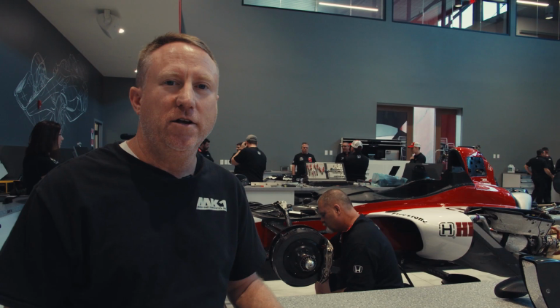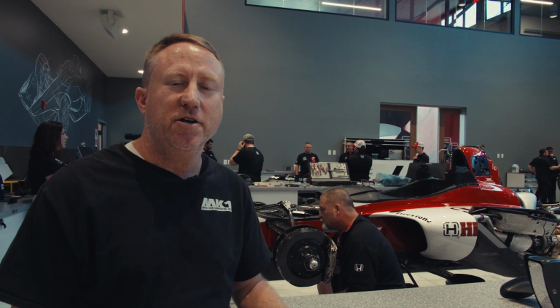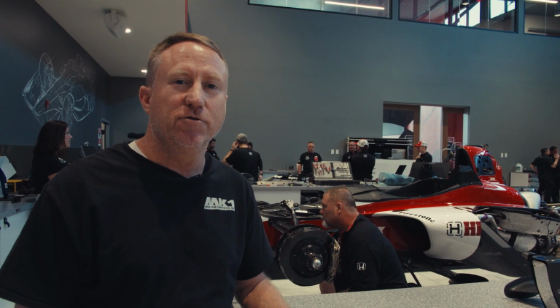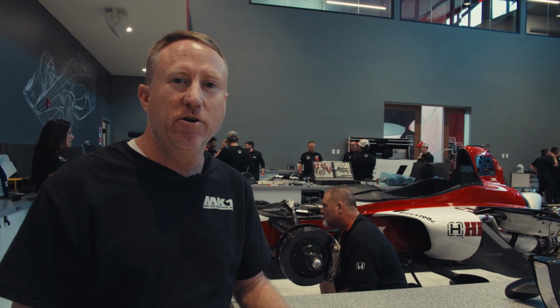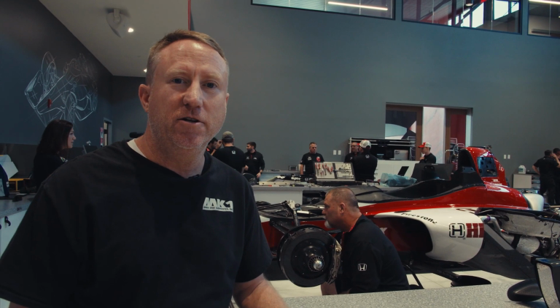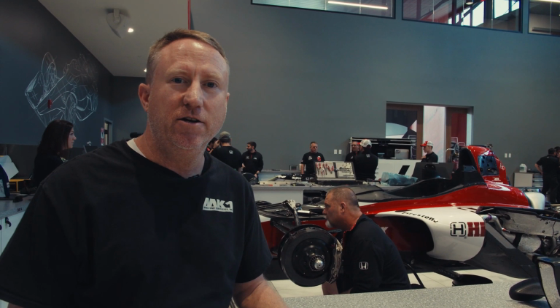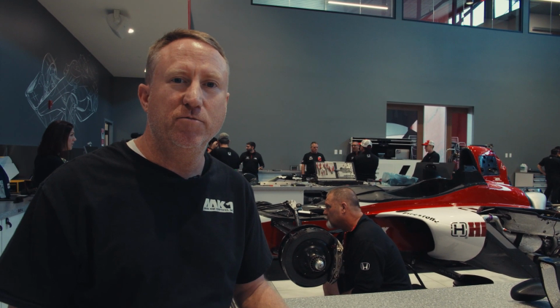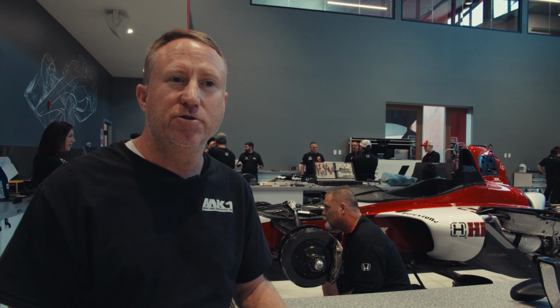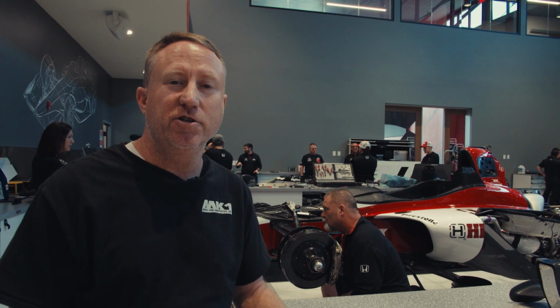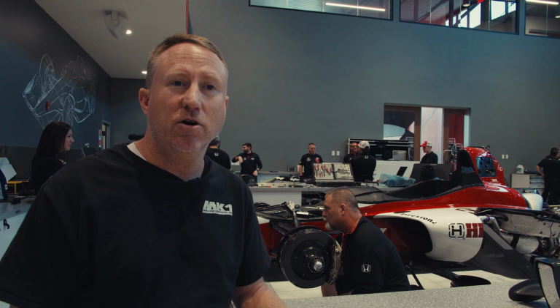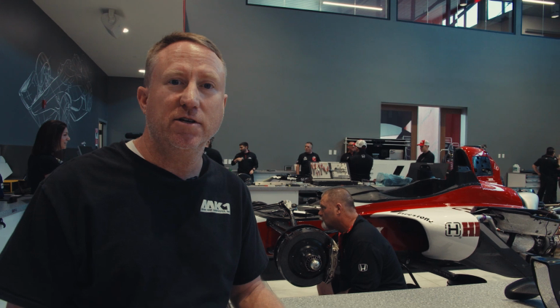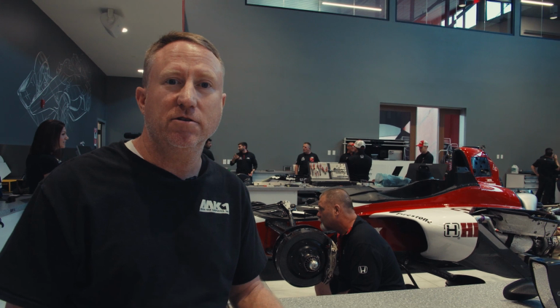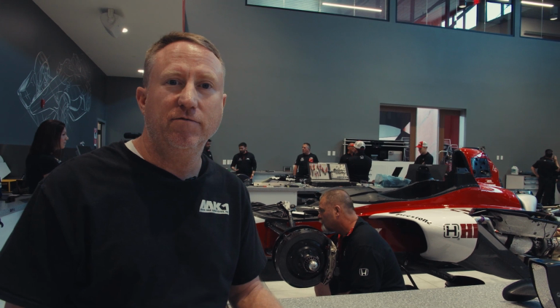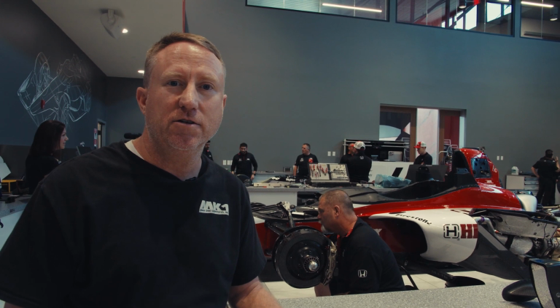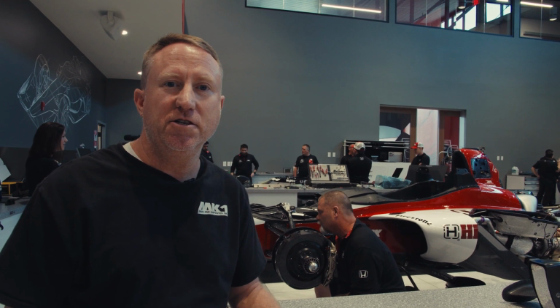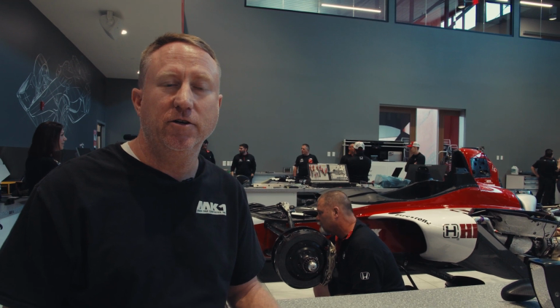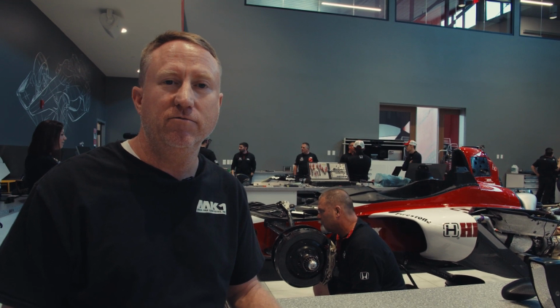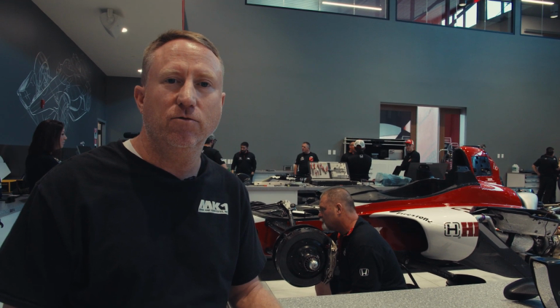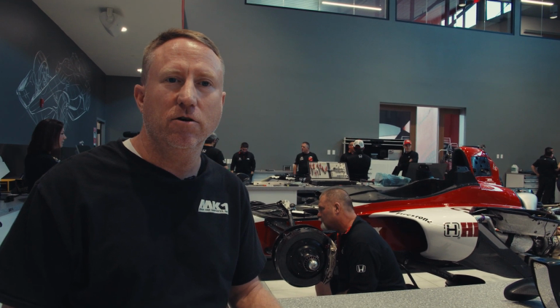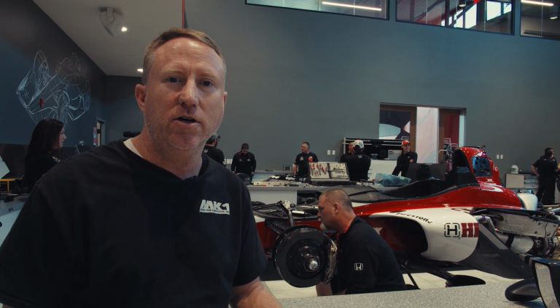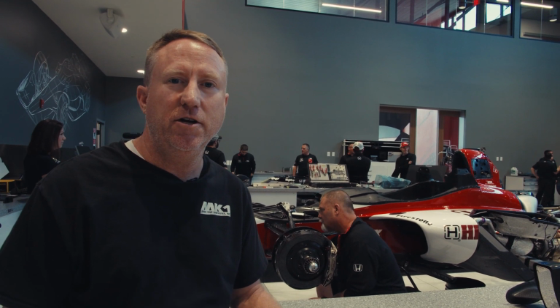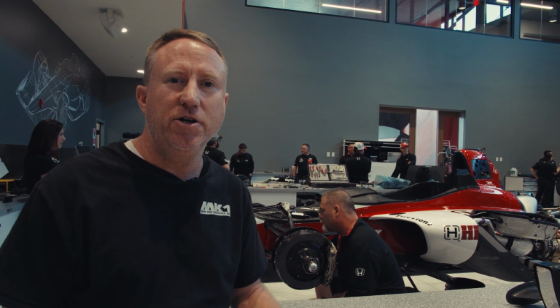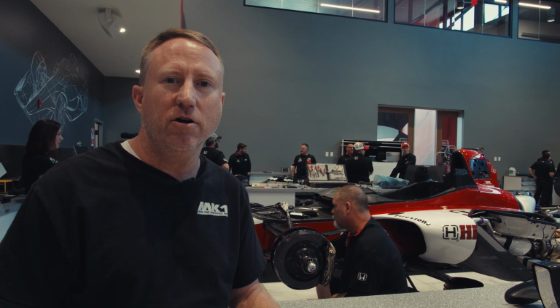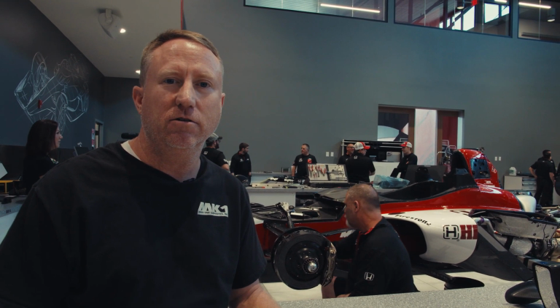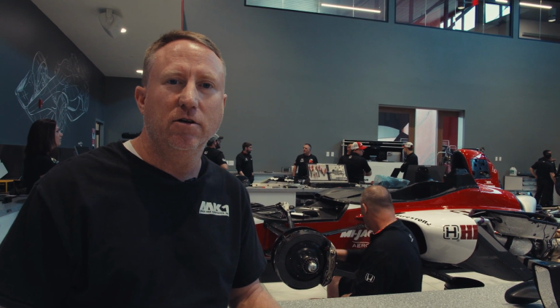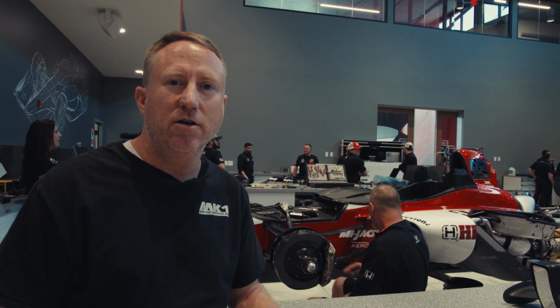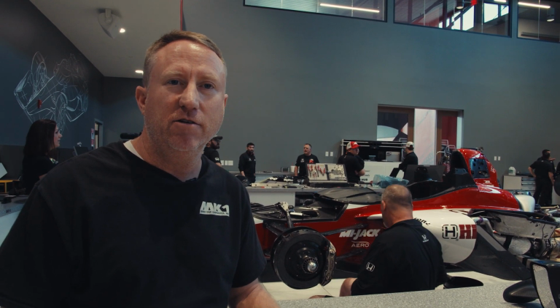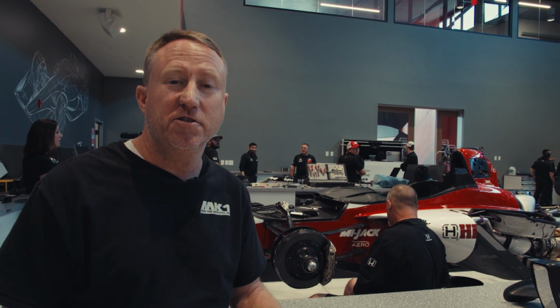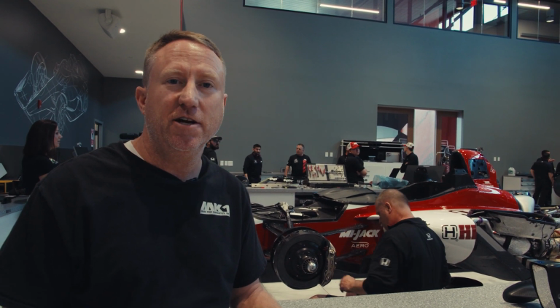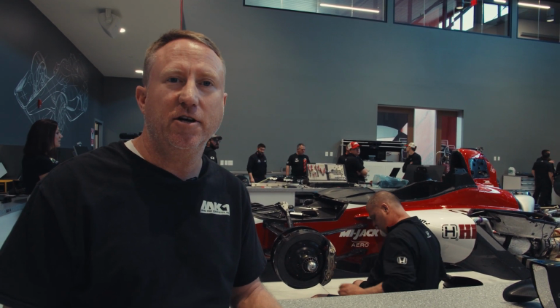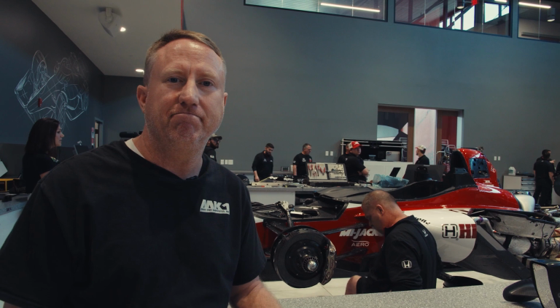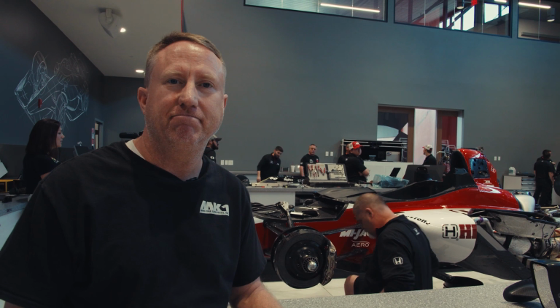Thanks for joining today. Hope you enjoyed the process of seat fitting for IndyCar and we'll see you next time.